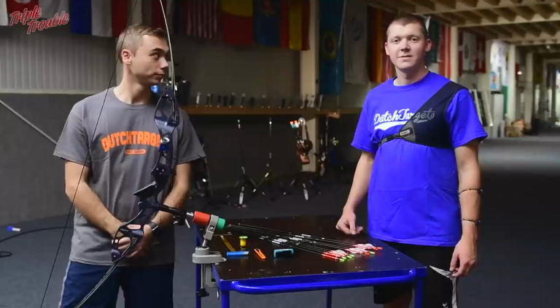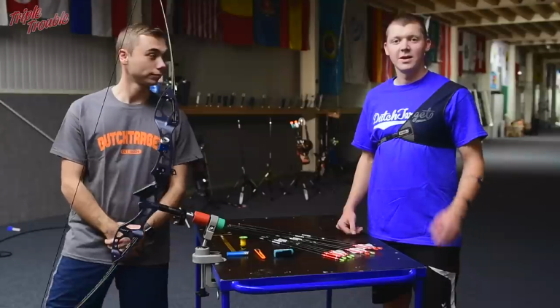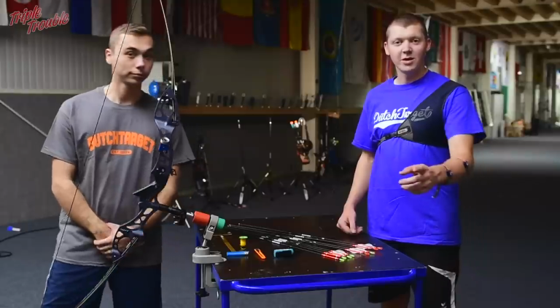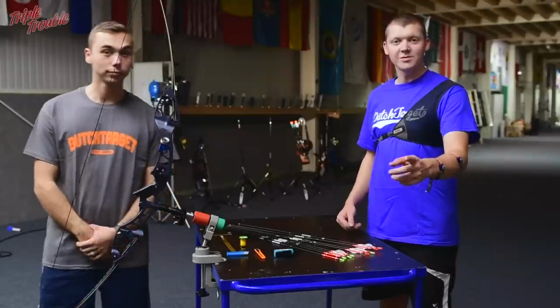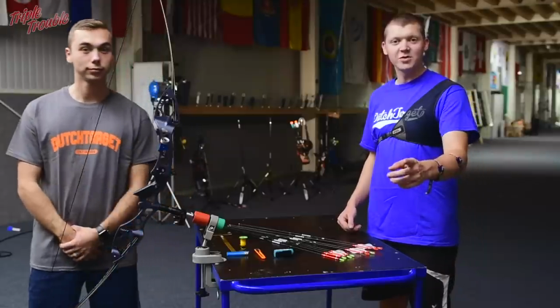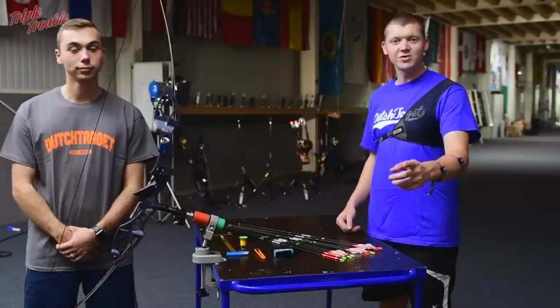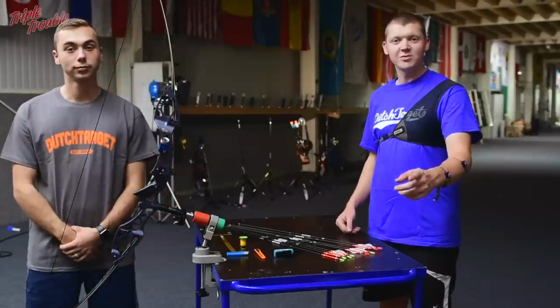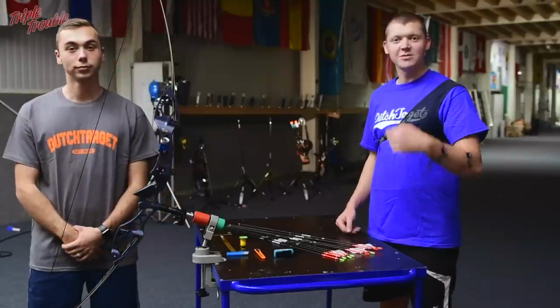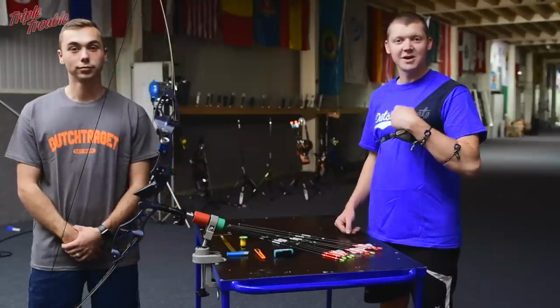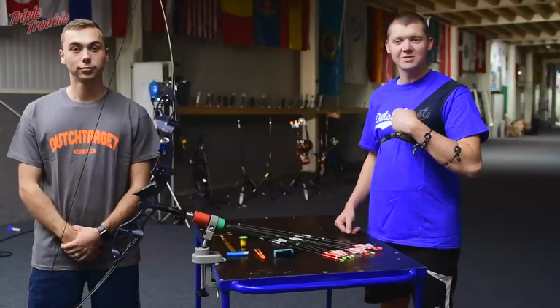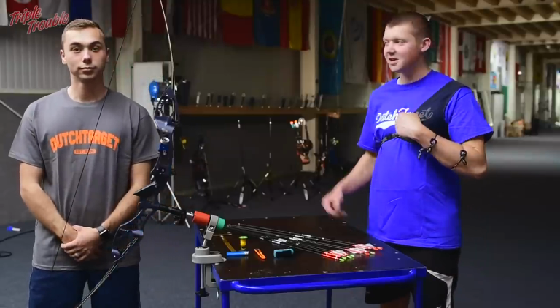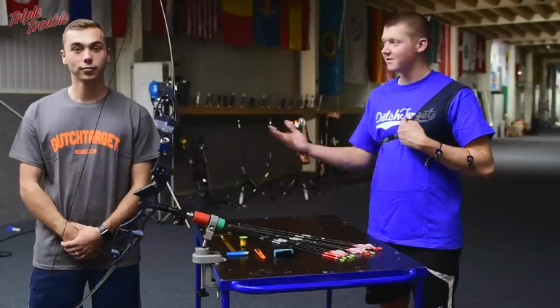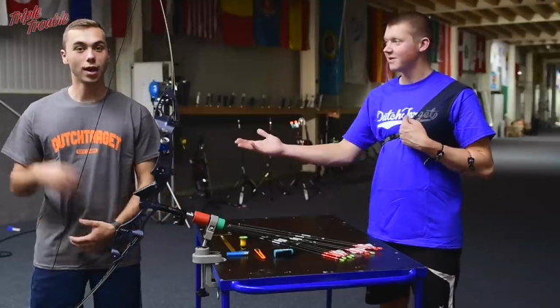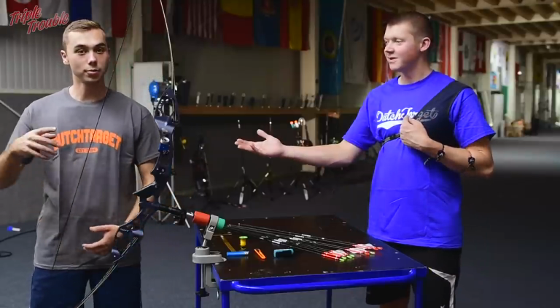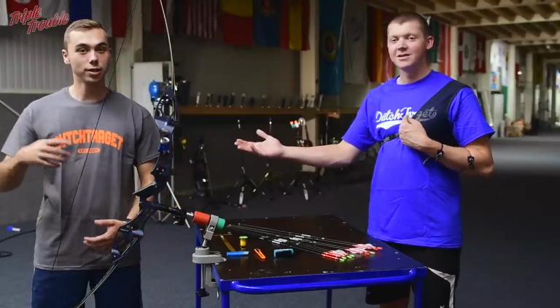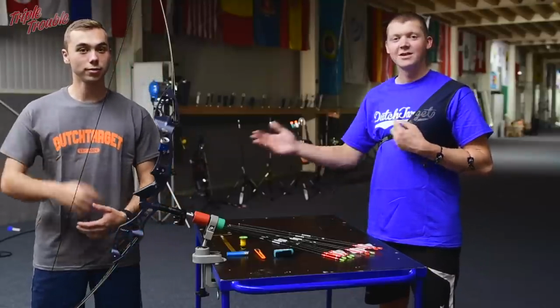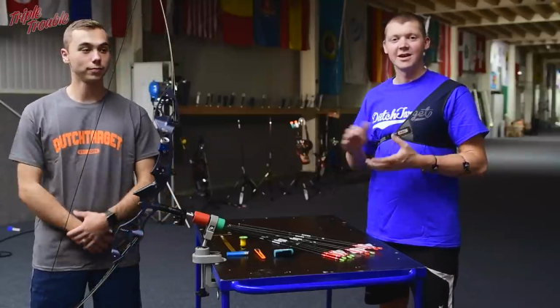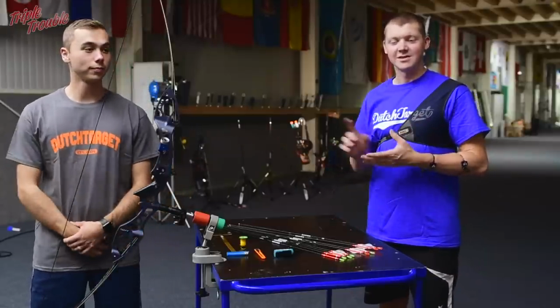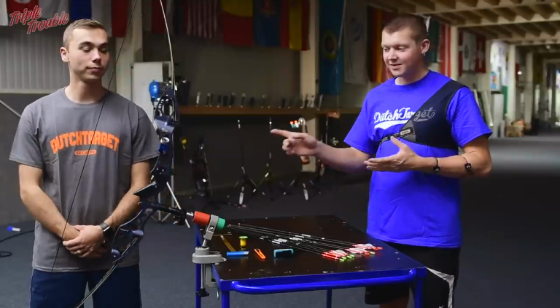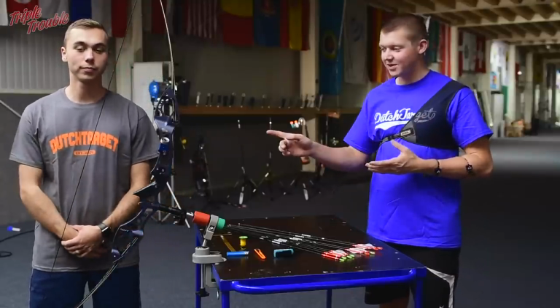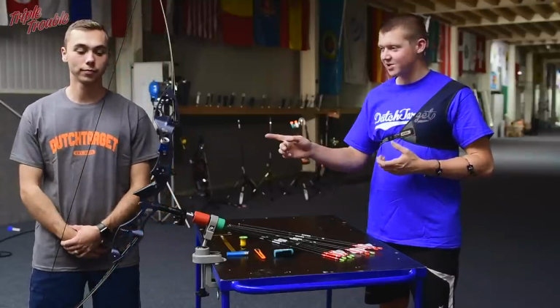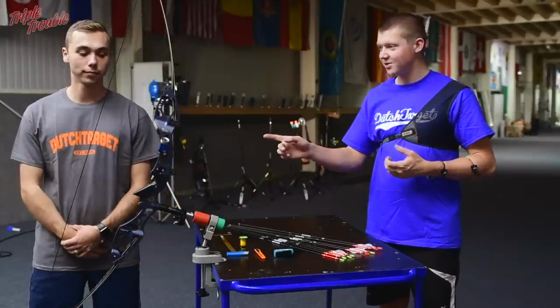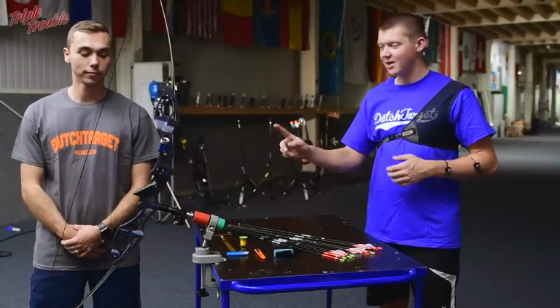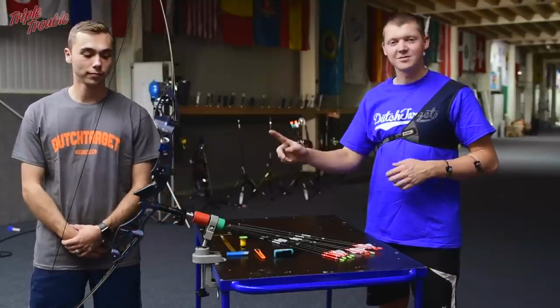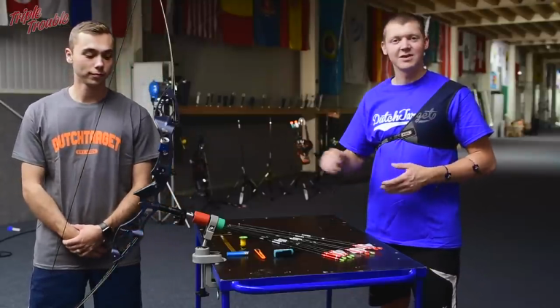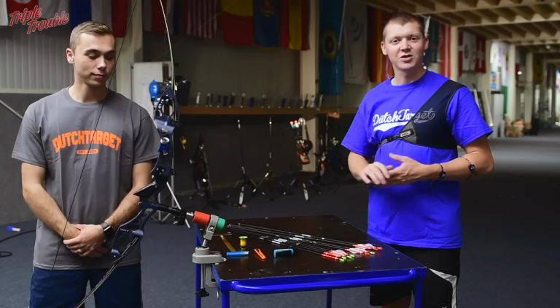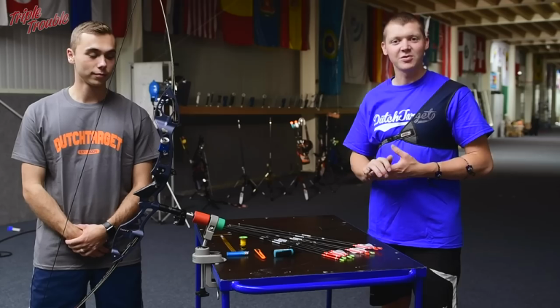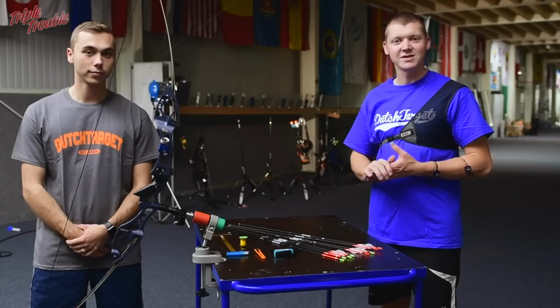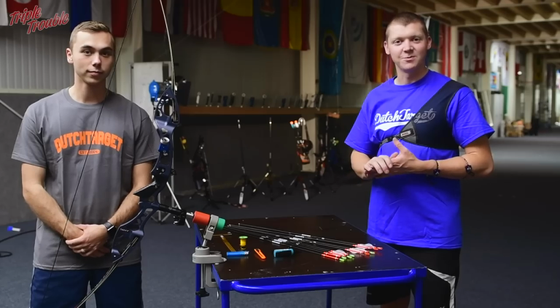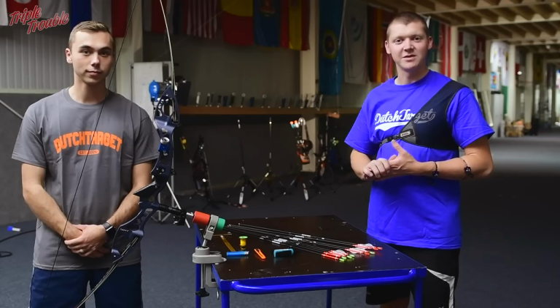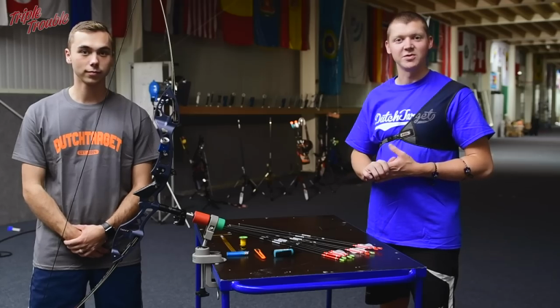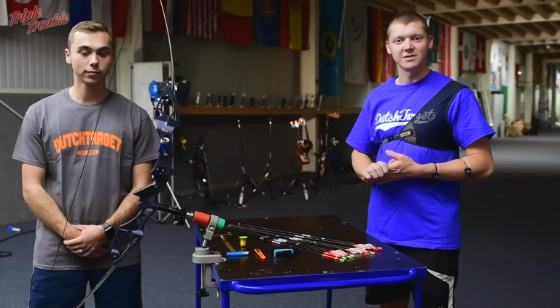Welcome to Triple Trouble. My name is Chef, and I am Steve. Steve is going to show you how to make a nocking point and where to put it.